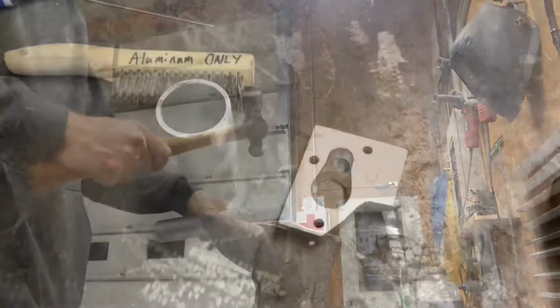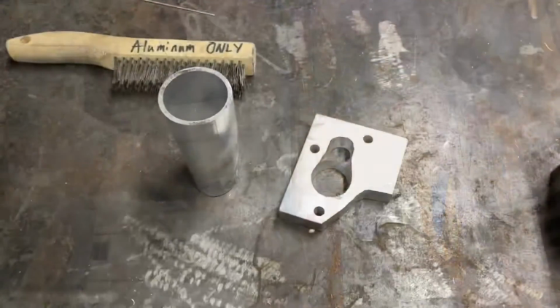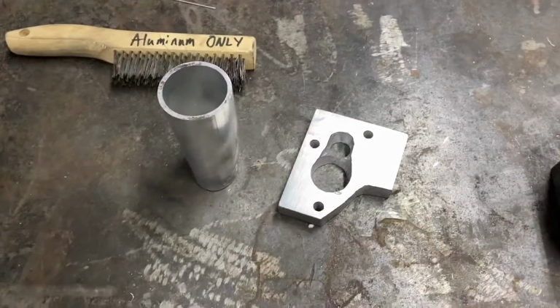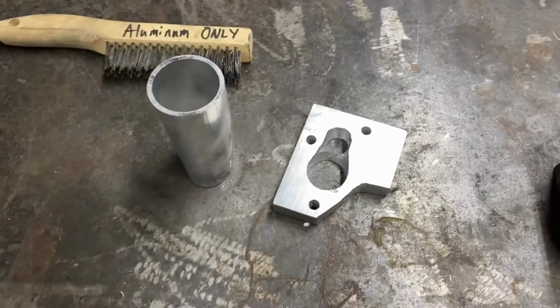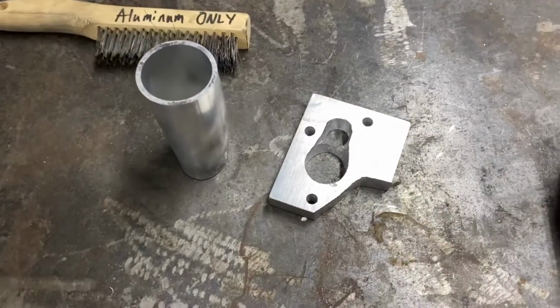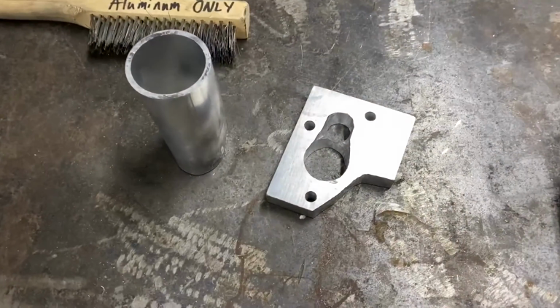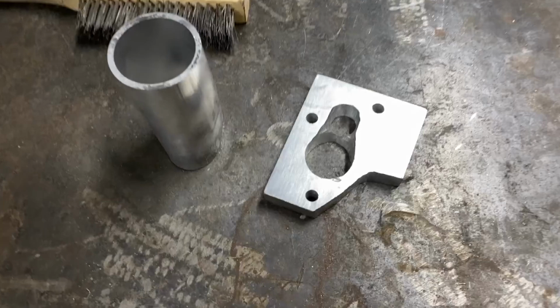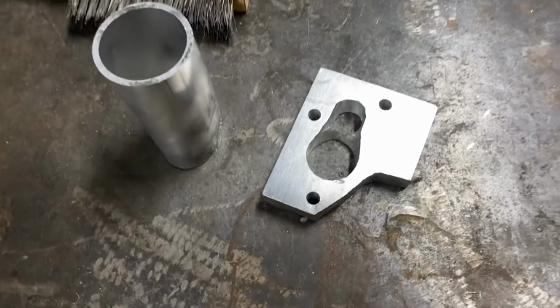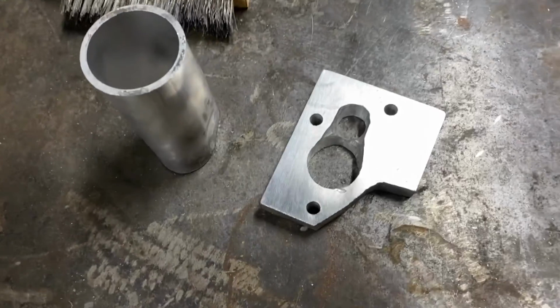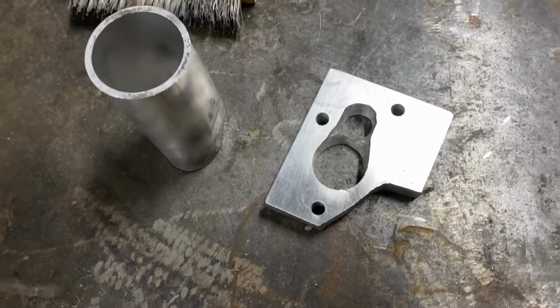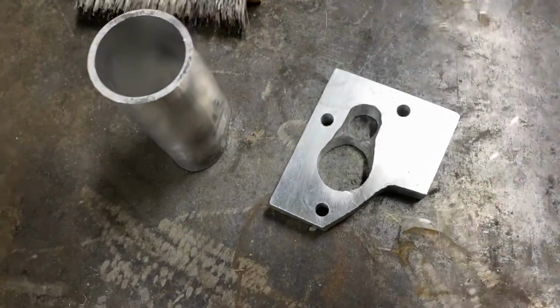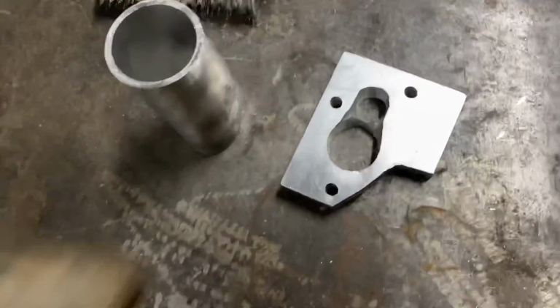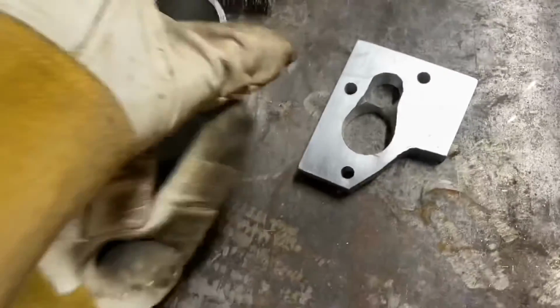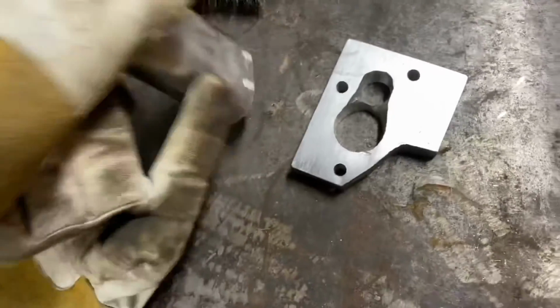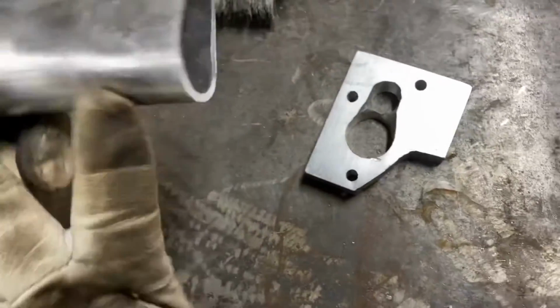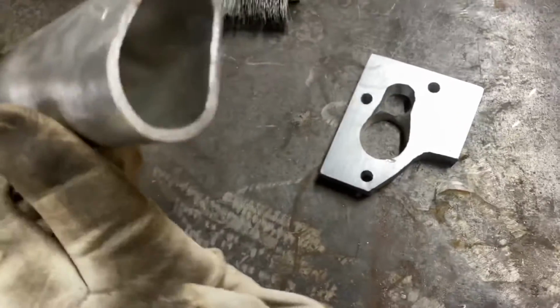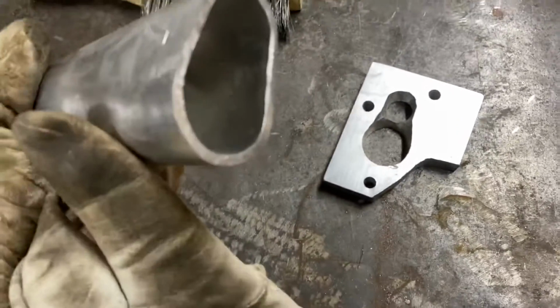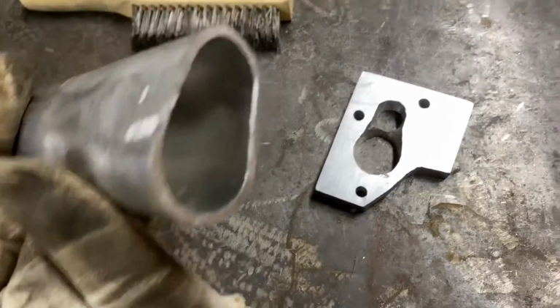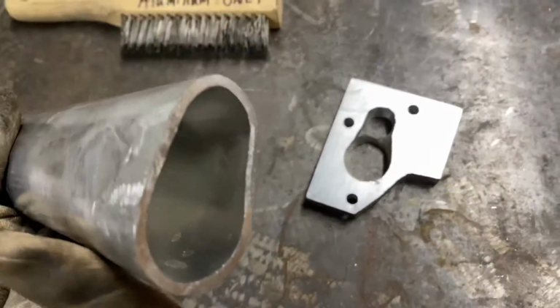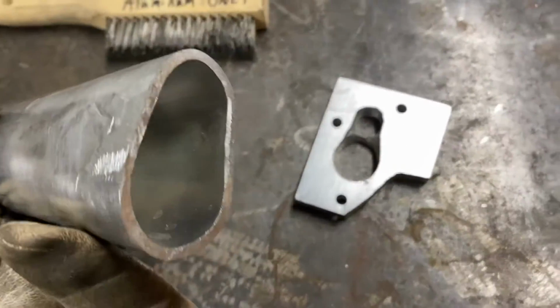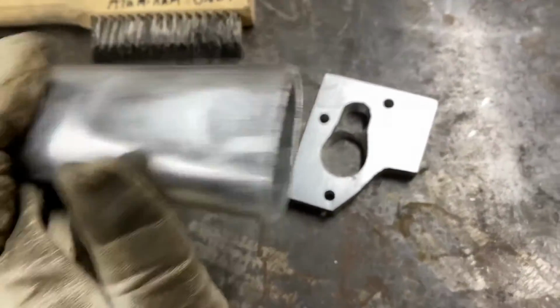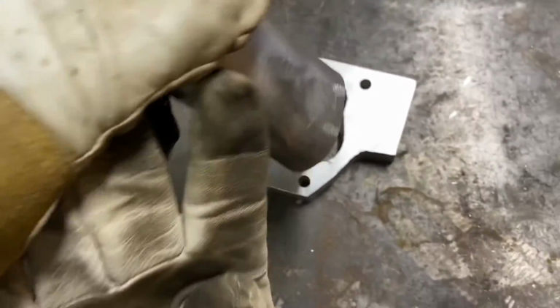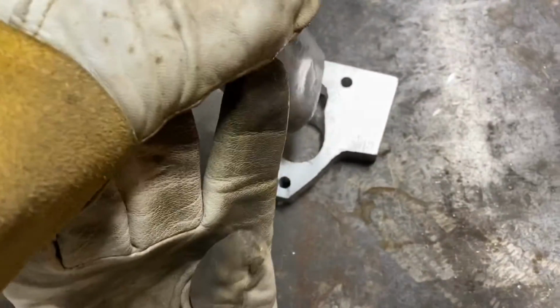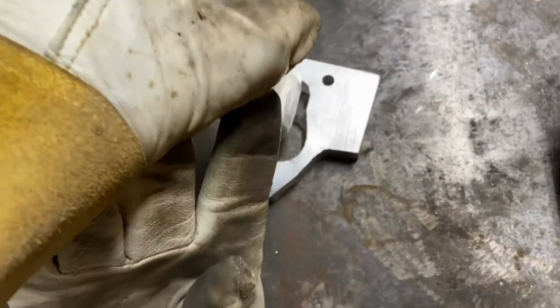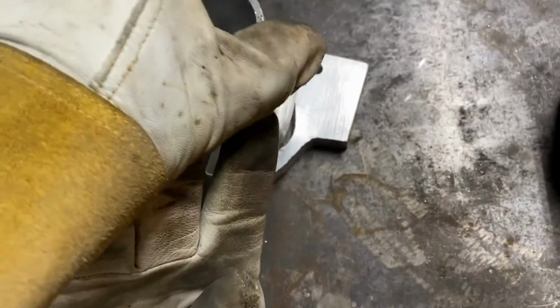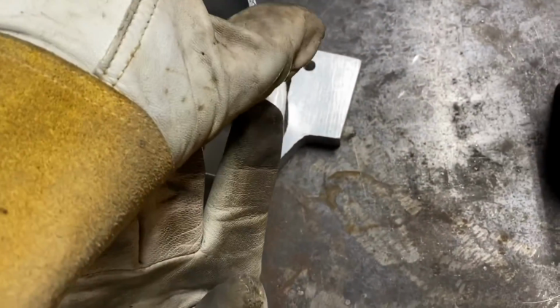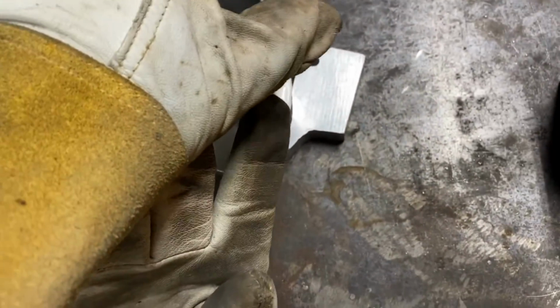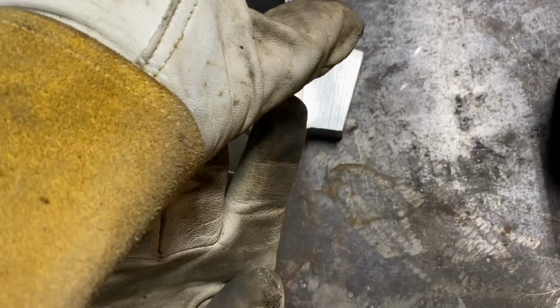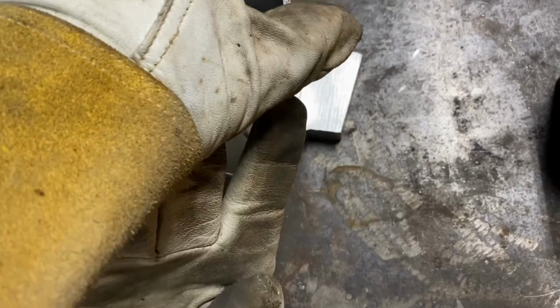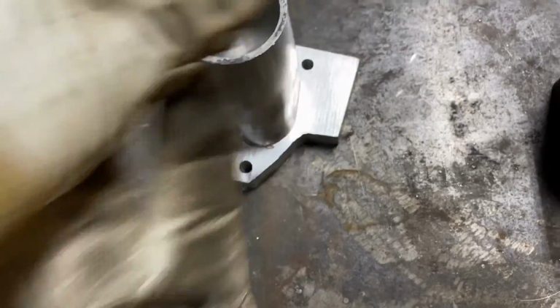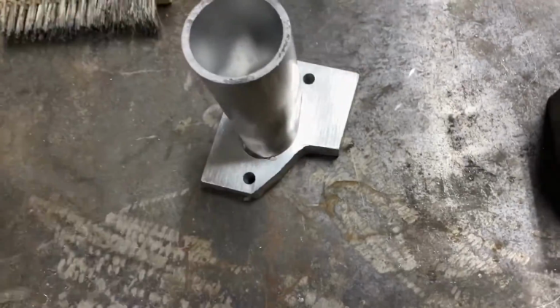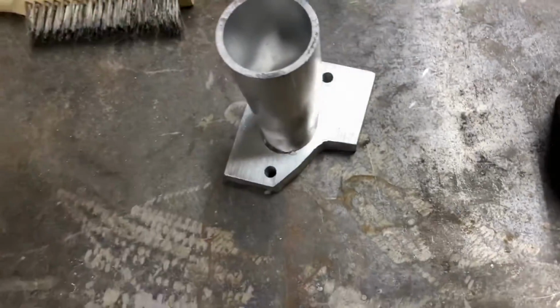The pieces are prepped and ready. We're going to see if we can make these two become one.